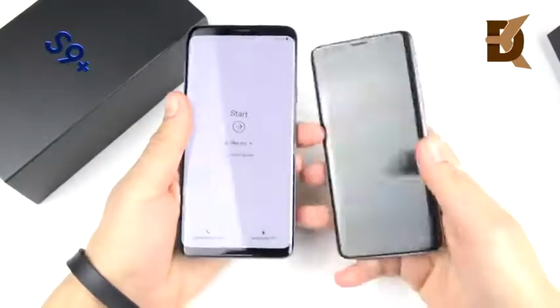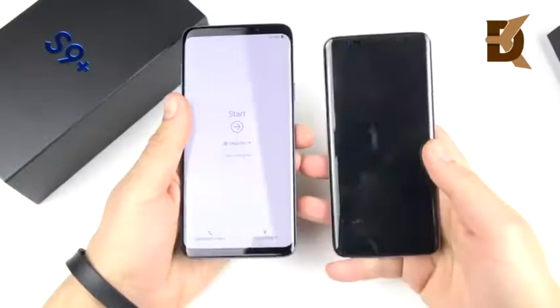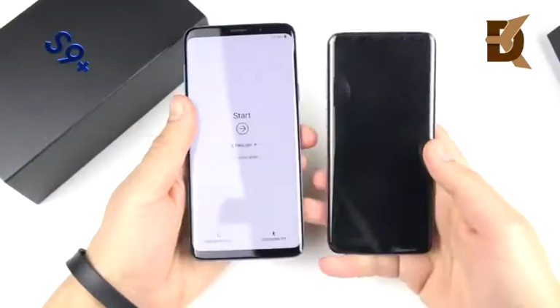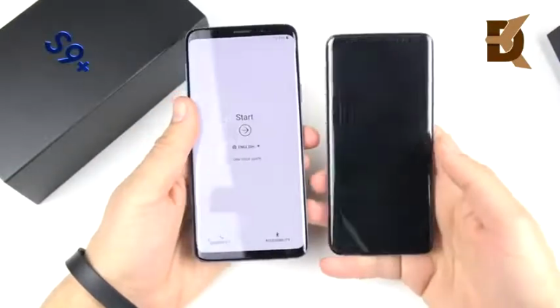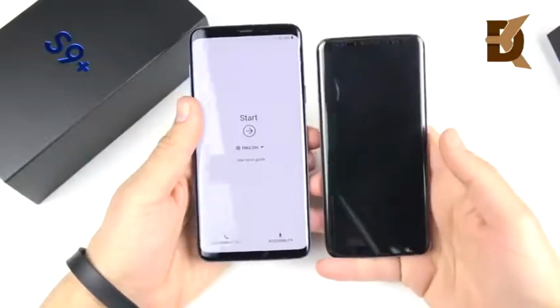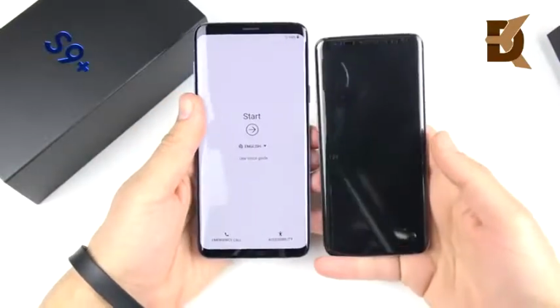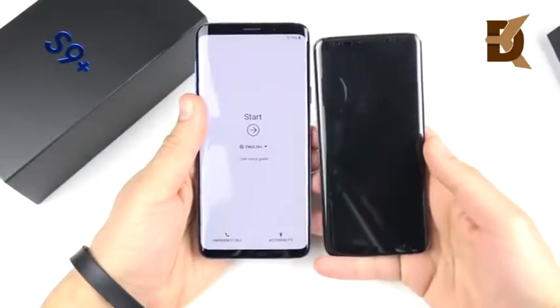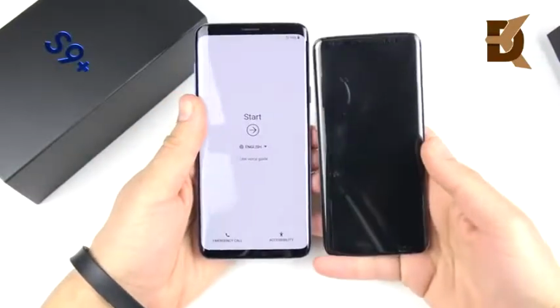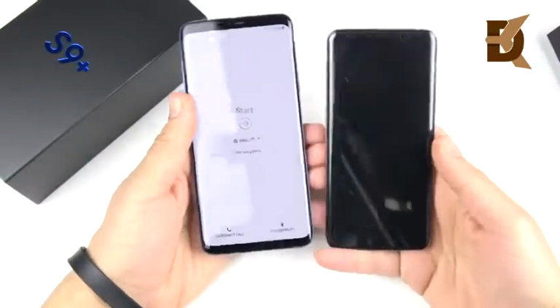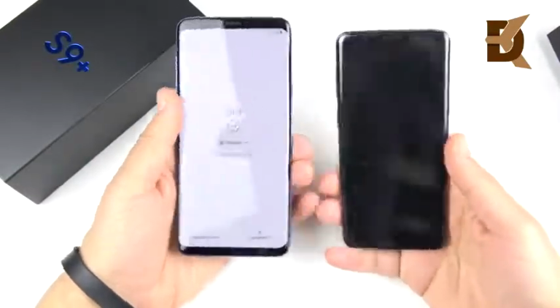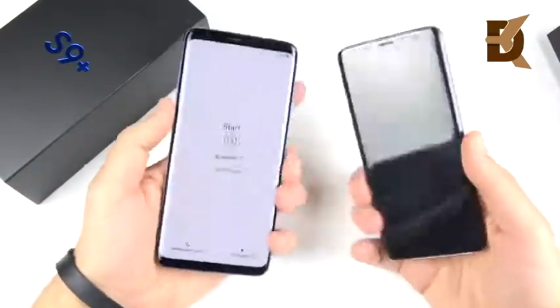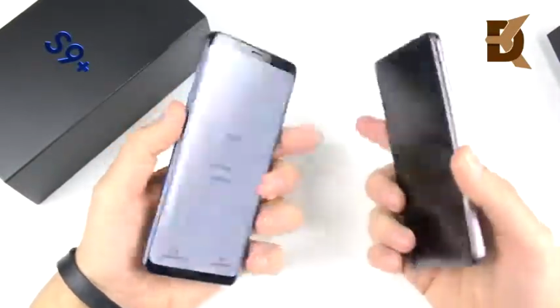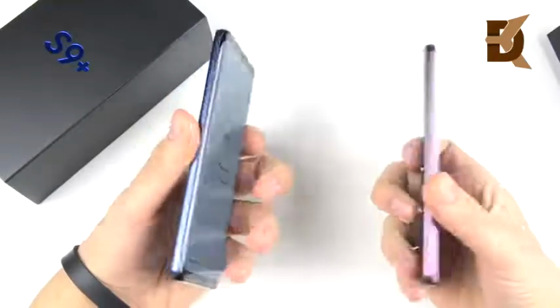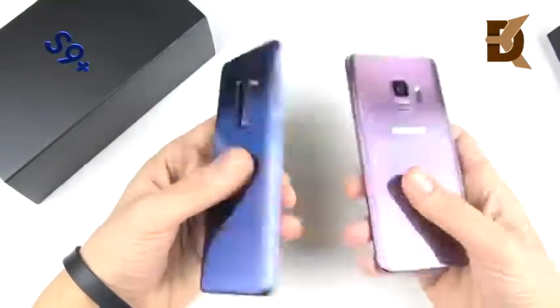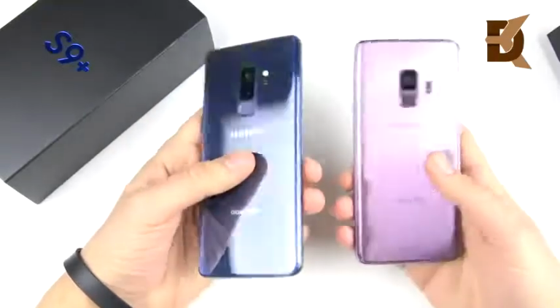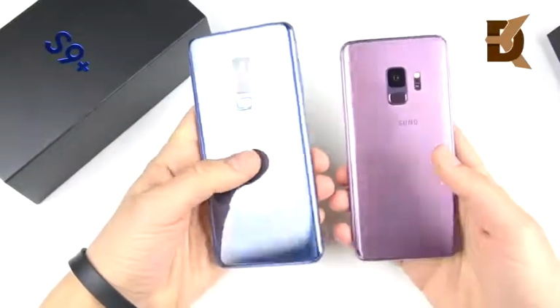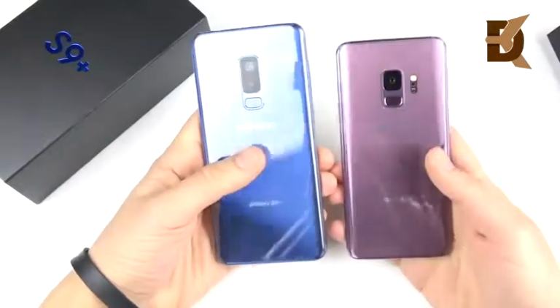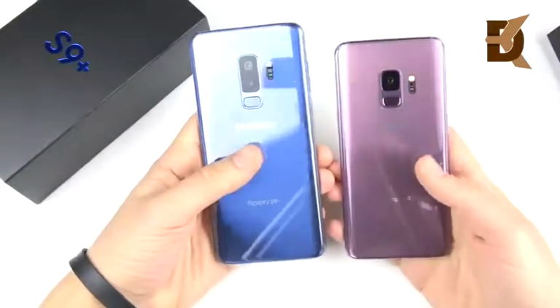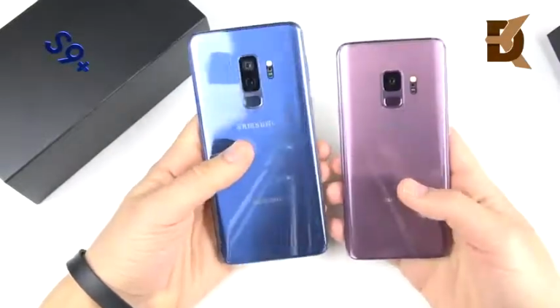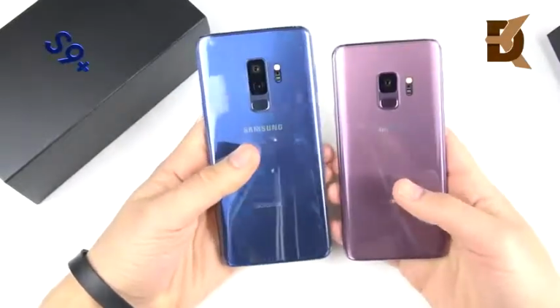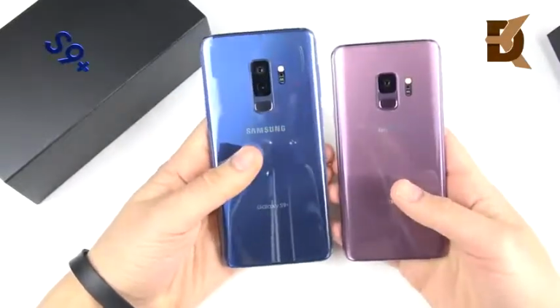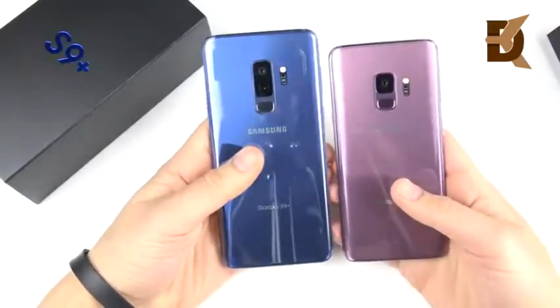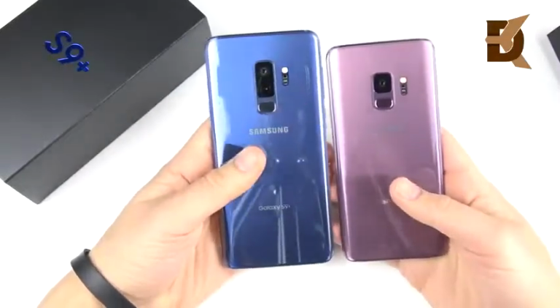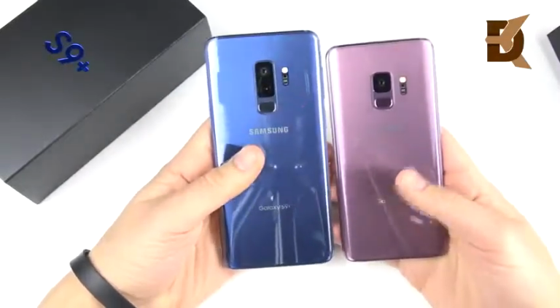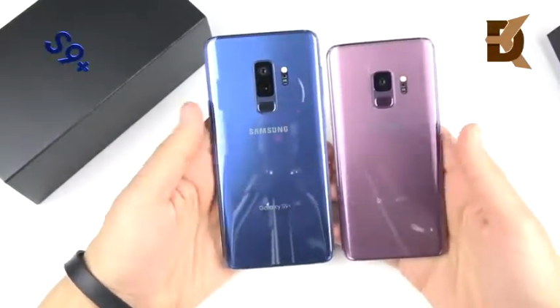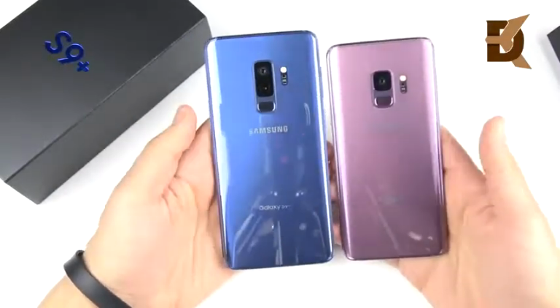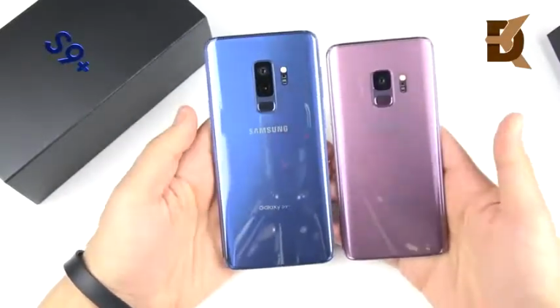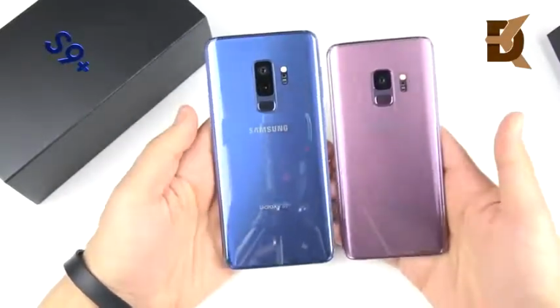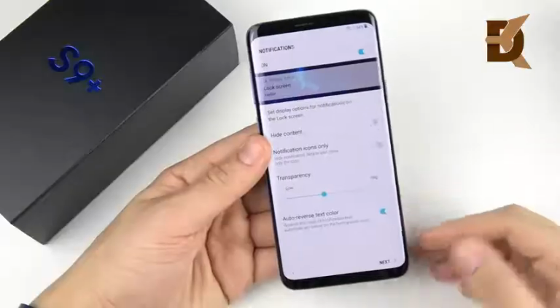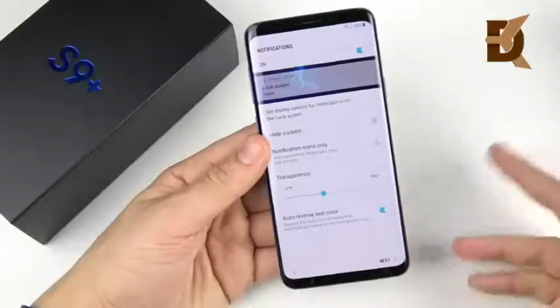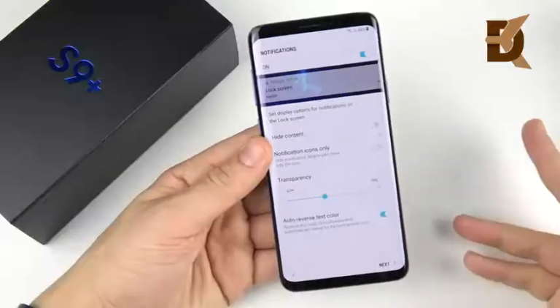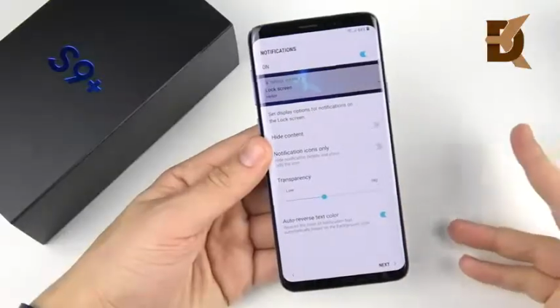Looking at the S9 Plus next to the smaller Galaxy S9, you can see it's definitely much bigger. If you're not into big phones, you're definitely not going to like the S9 Plus.